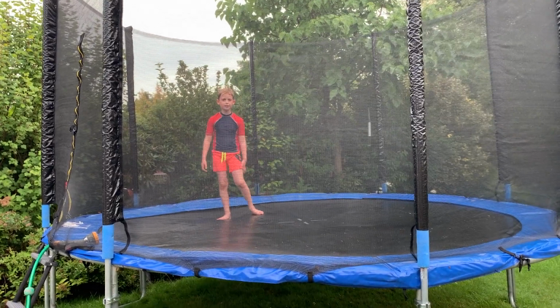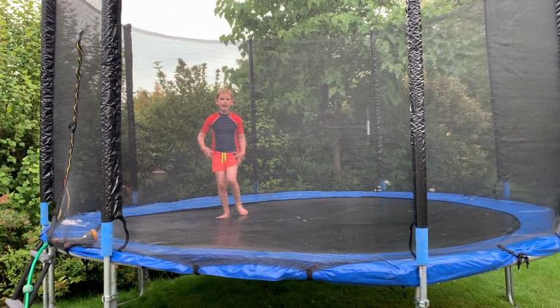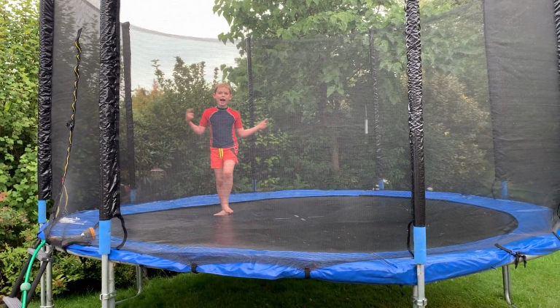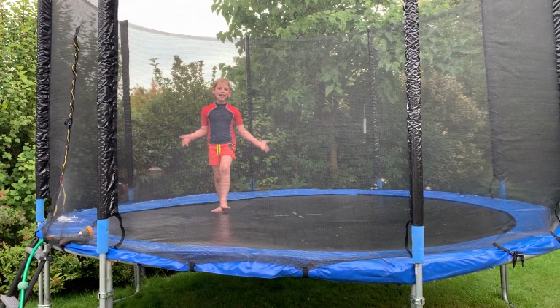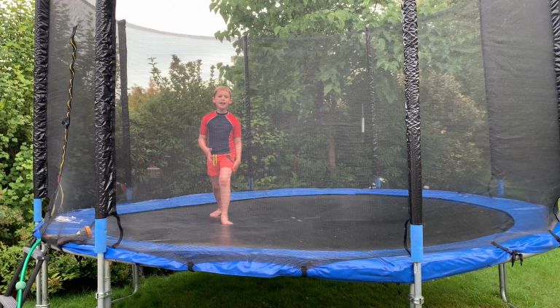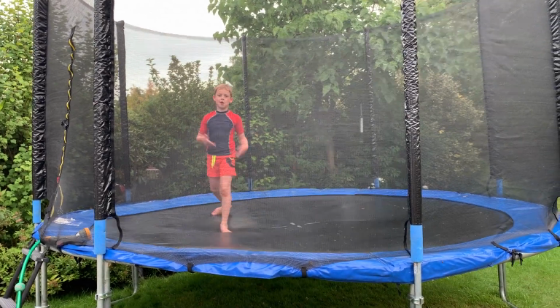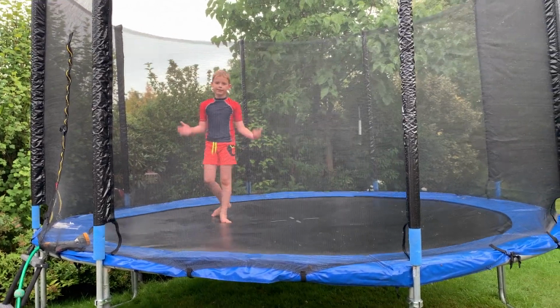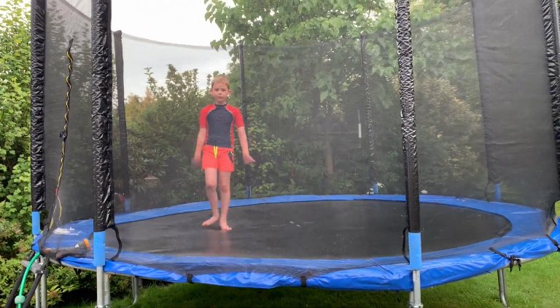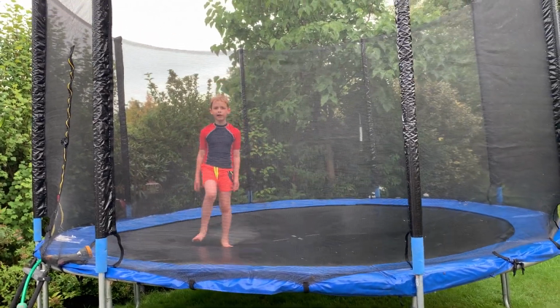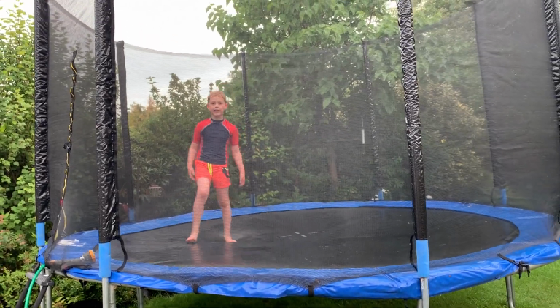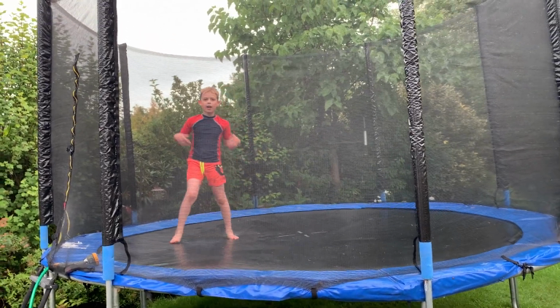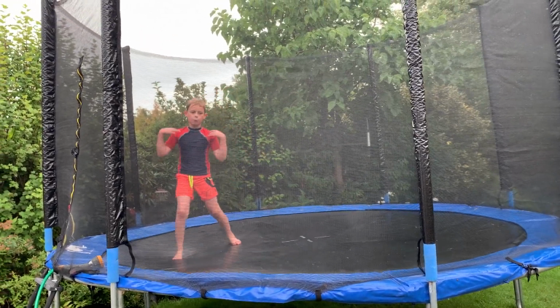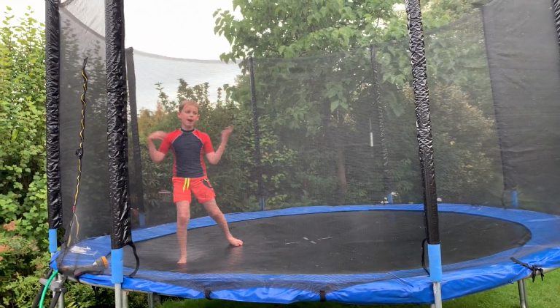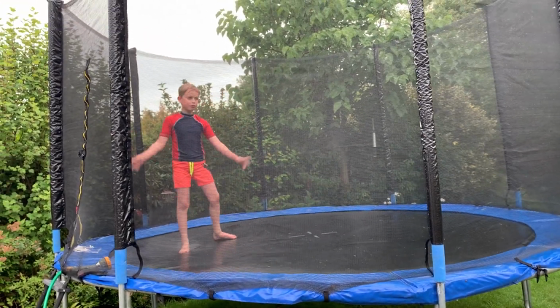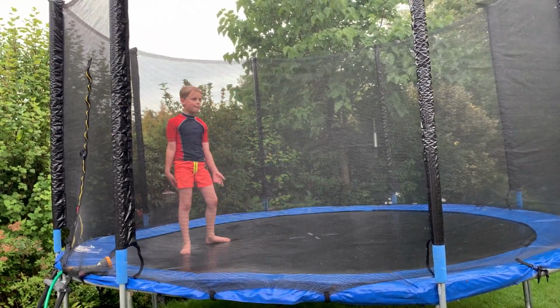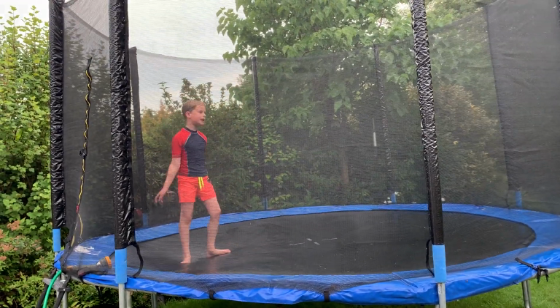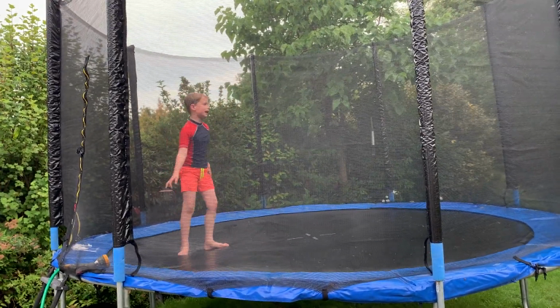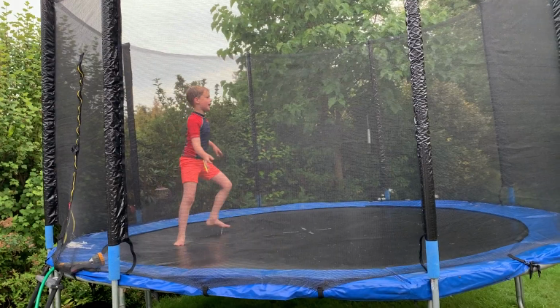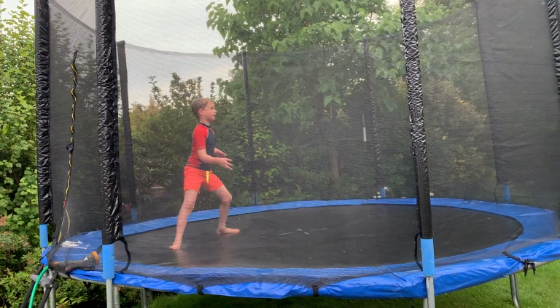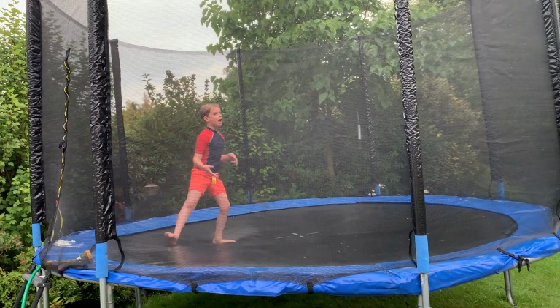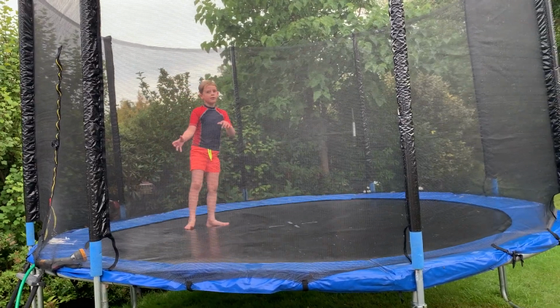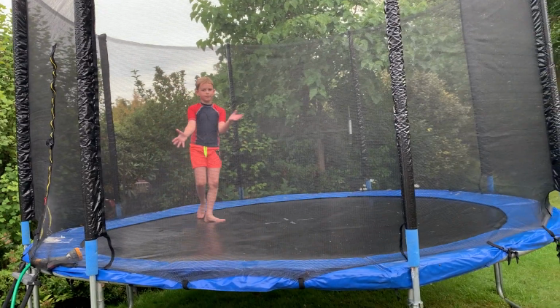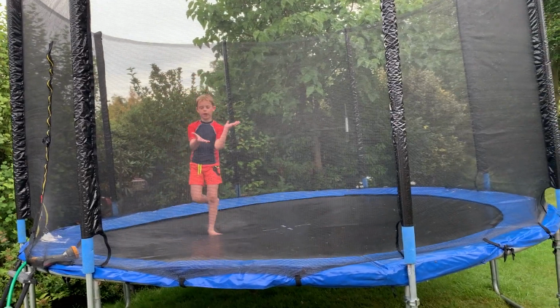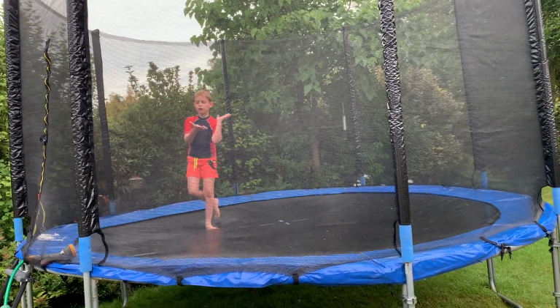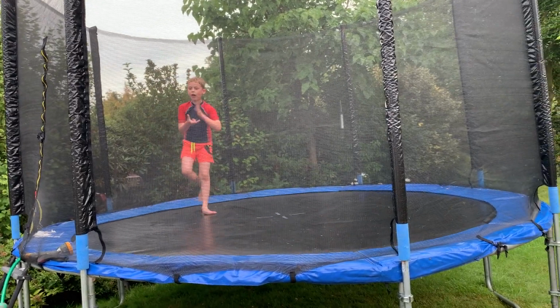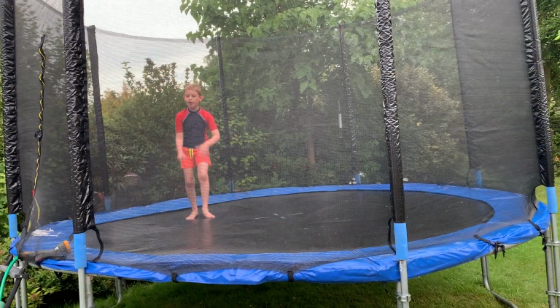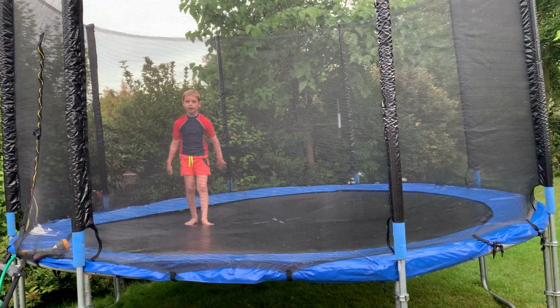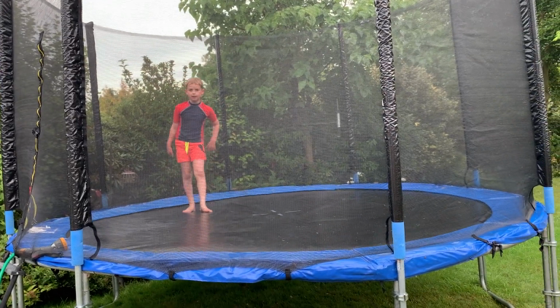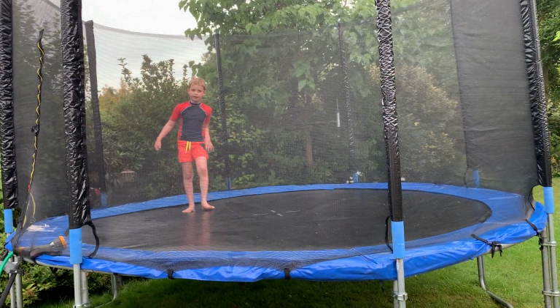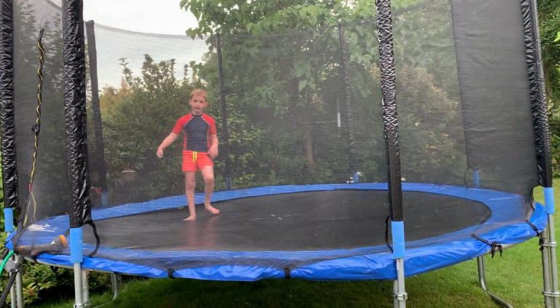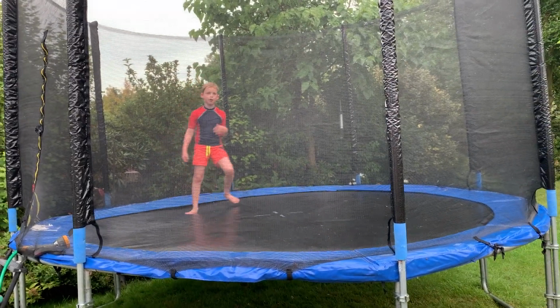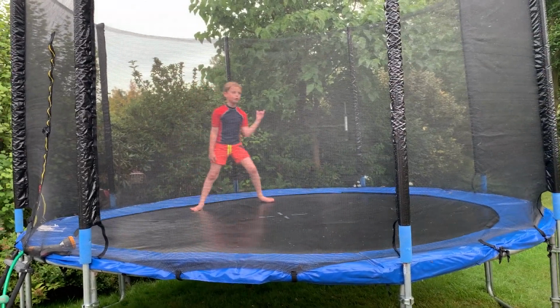Hi guys, episode 3, wet trampolining. If you have your poser, it's your poser.